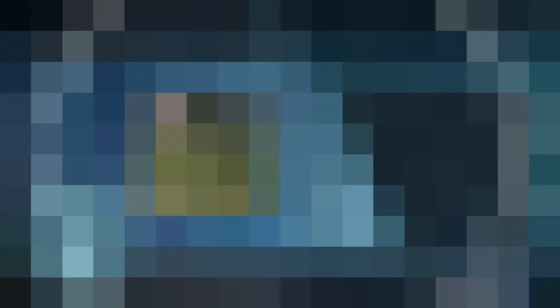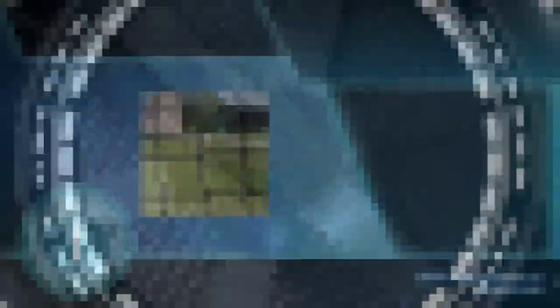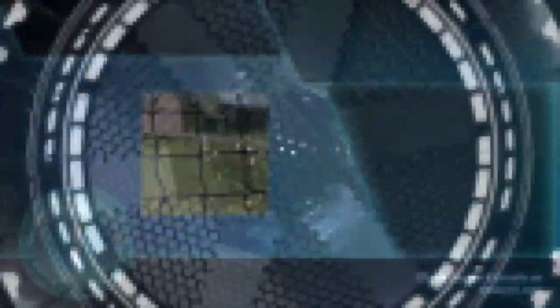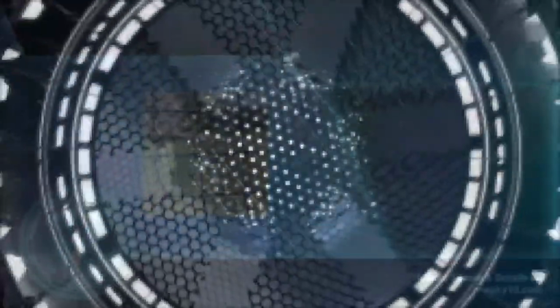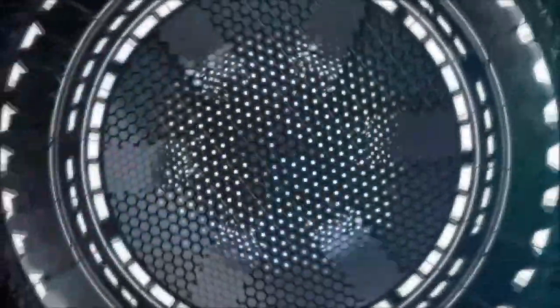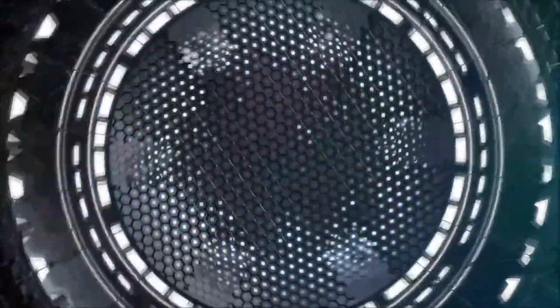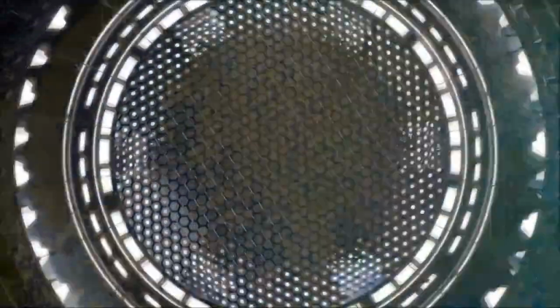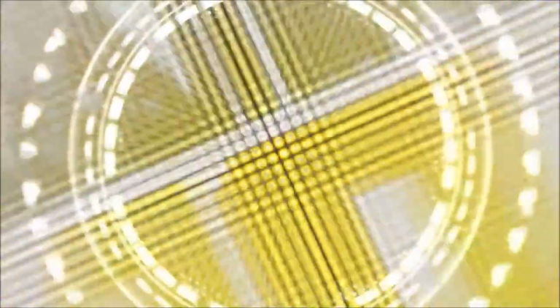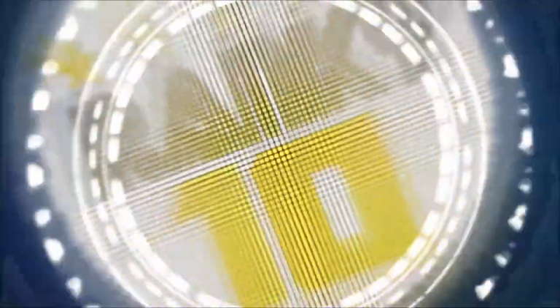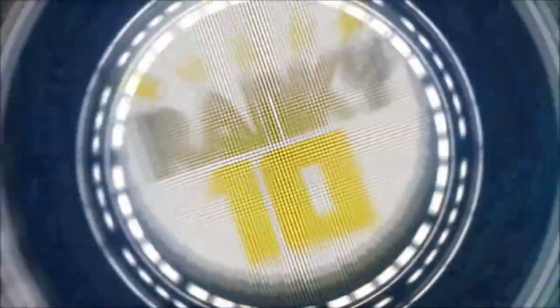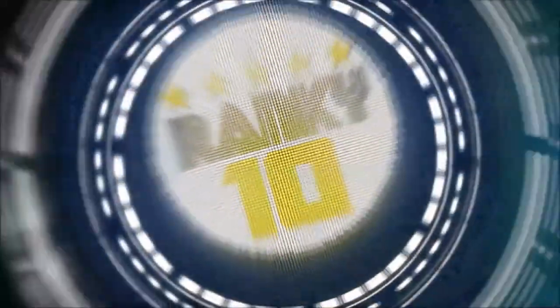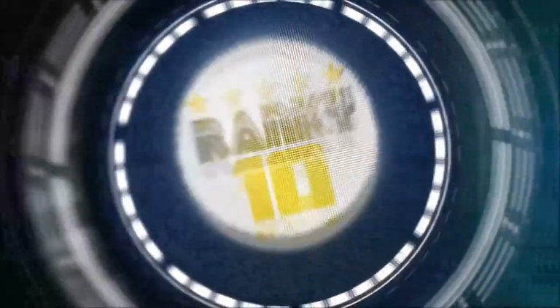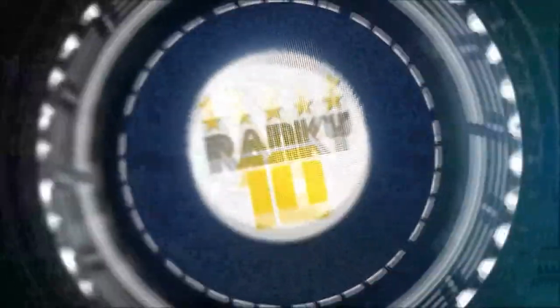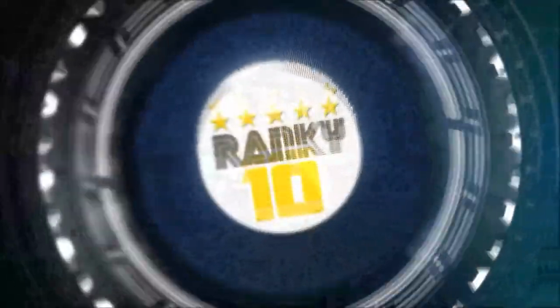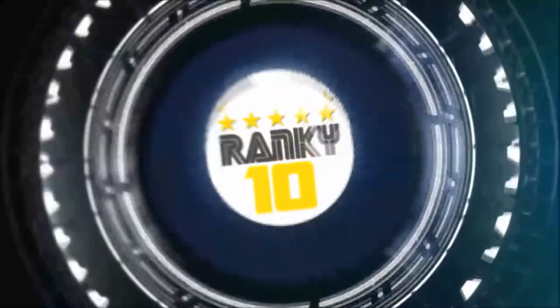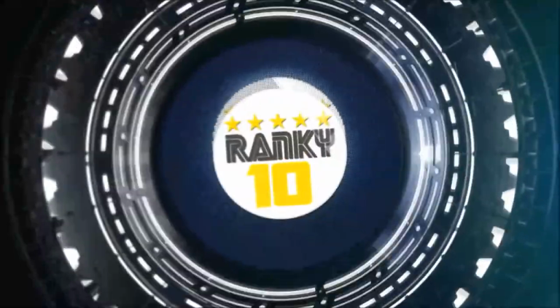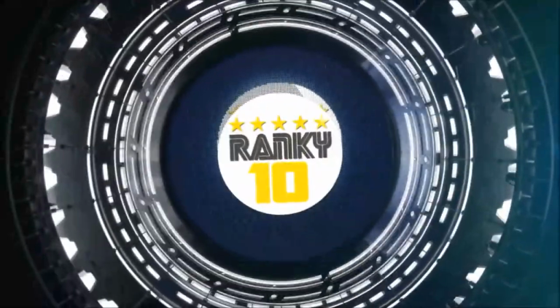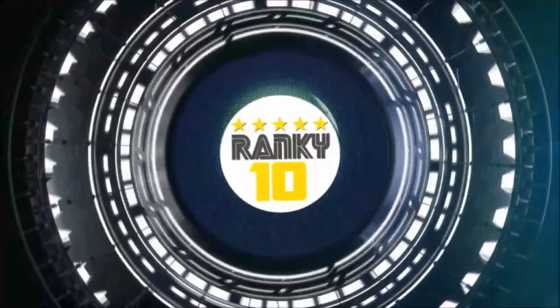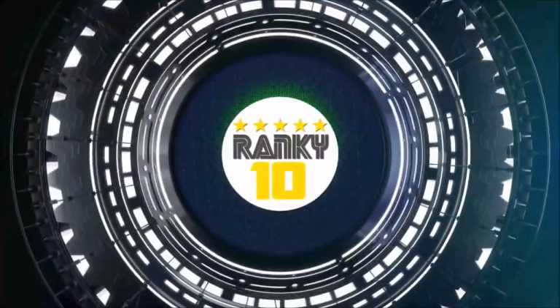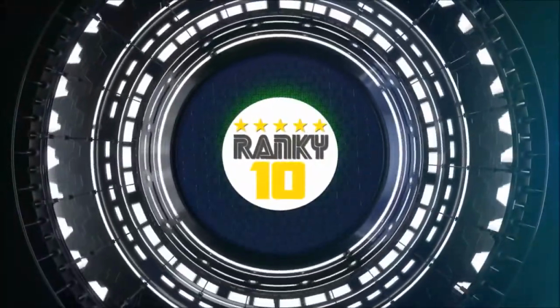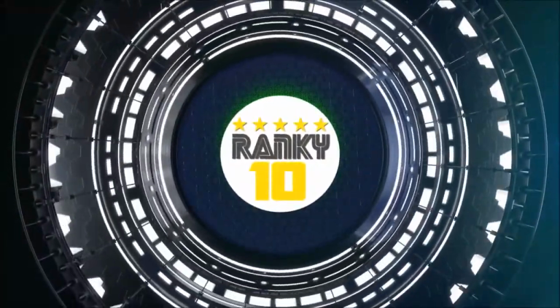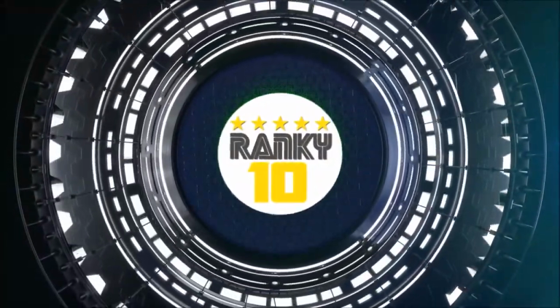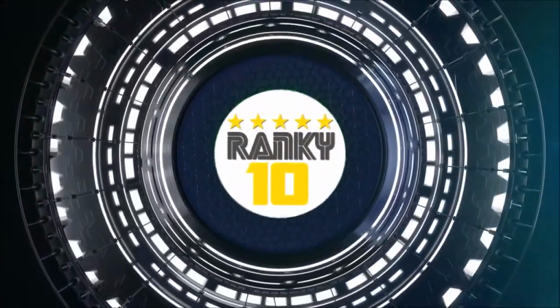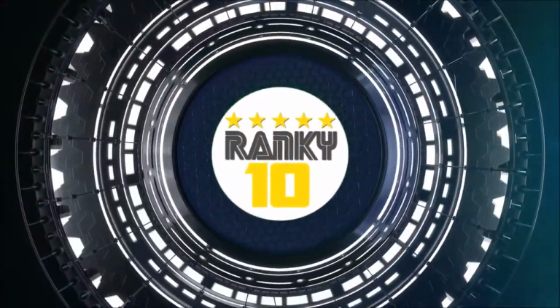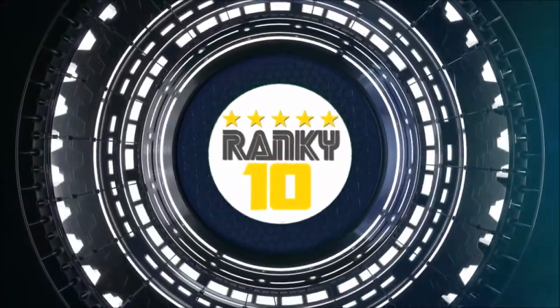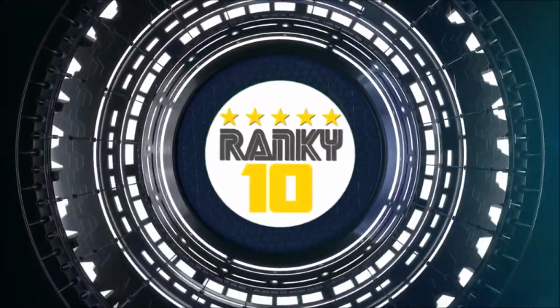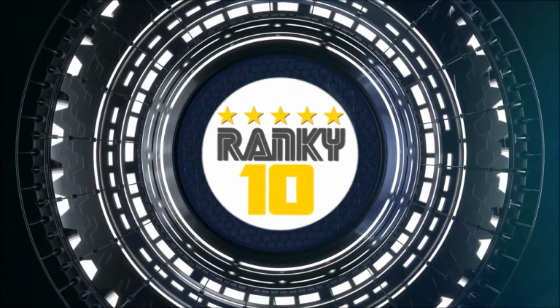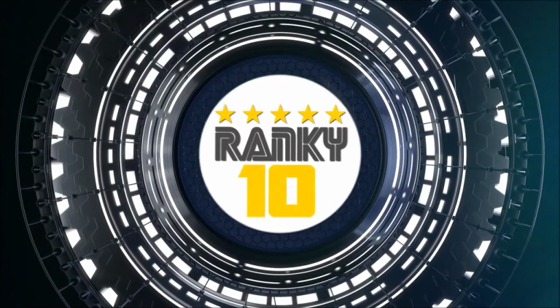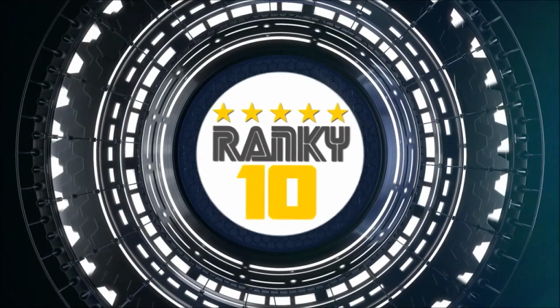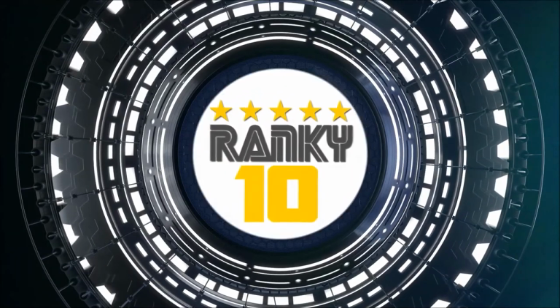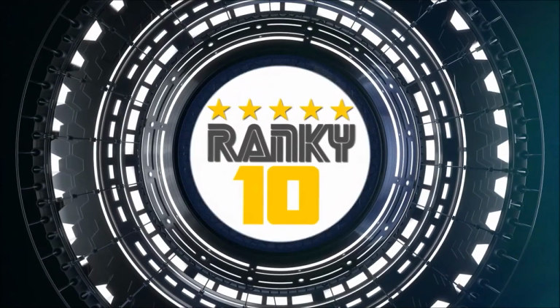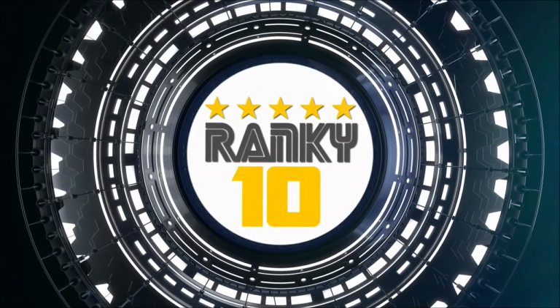Thanks for watching. Check ranking scores and more details on Ranky10.com.